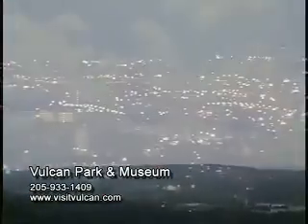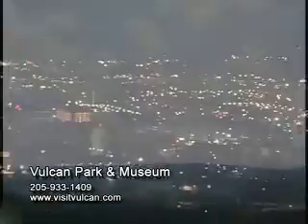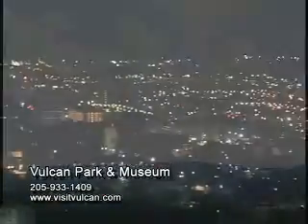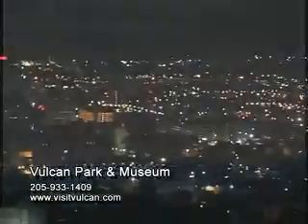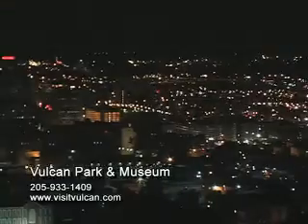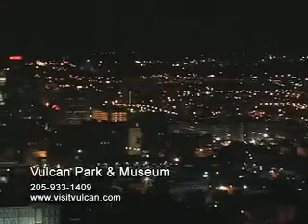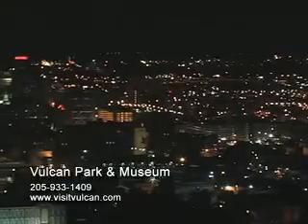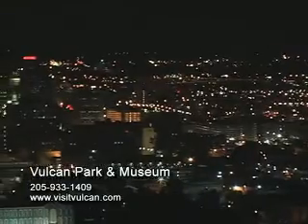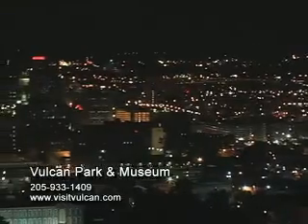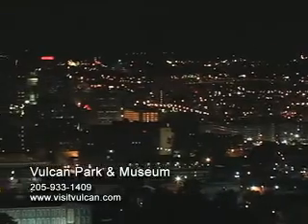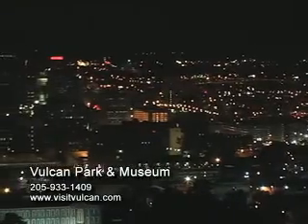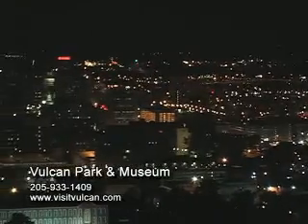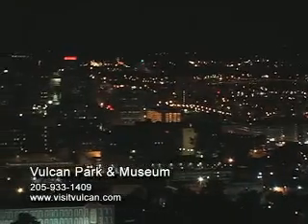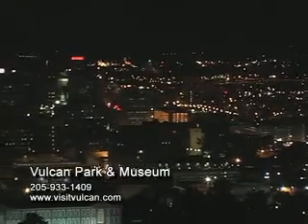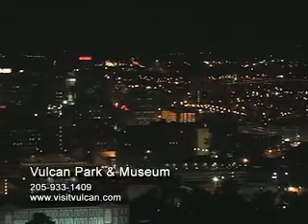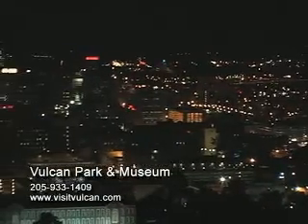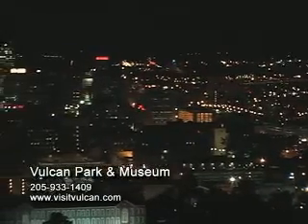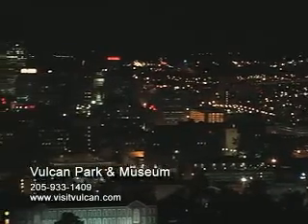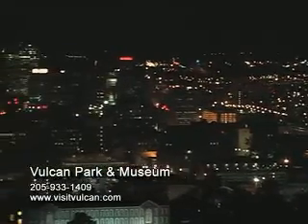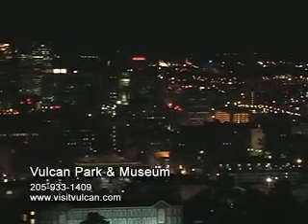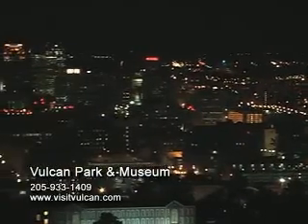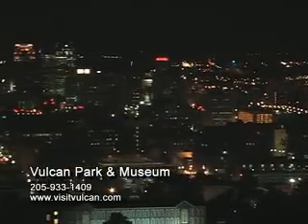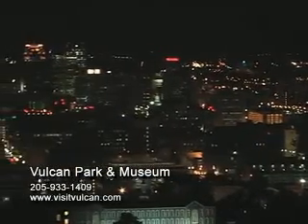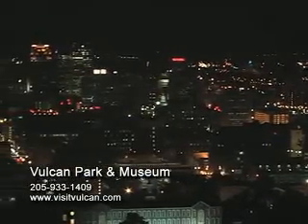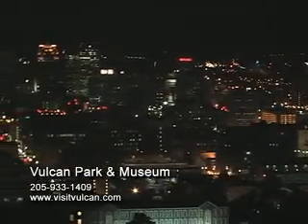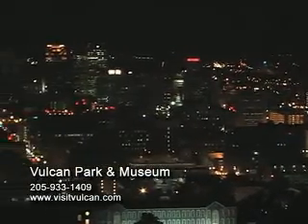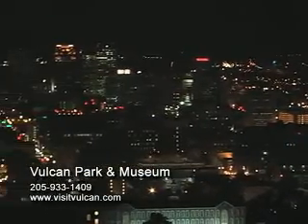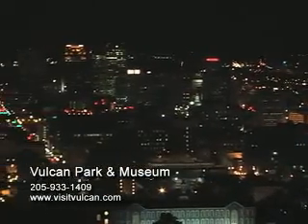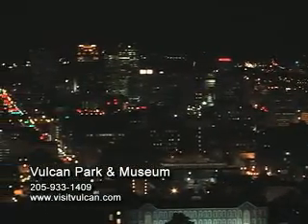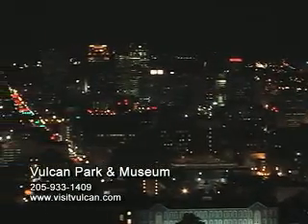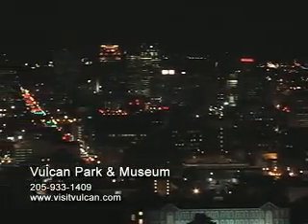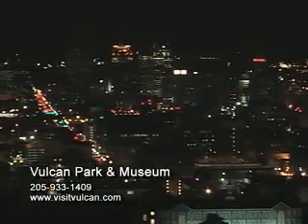And in the evening, the vast city skyline transforms into a glowing landscape that lights up the night.